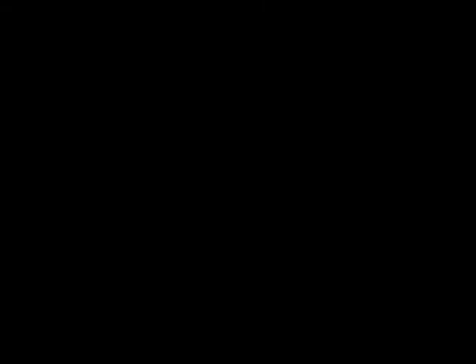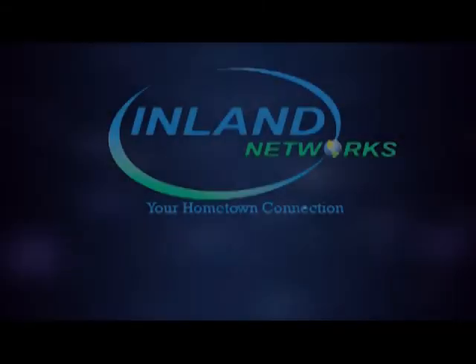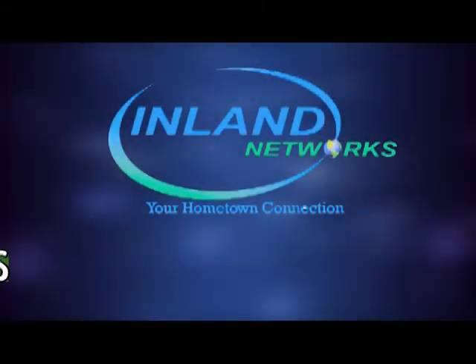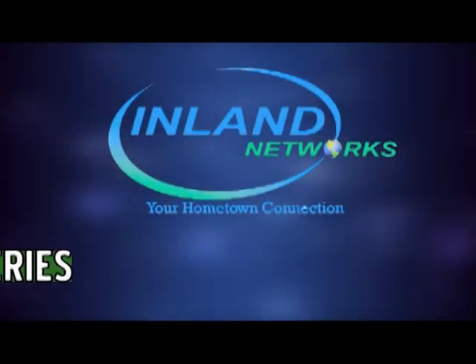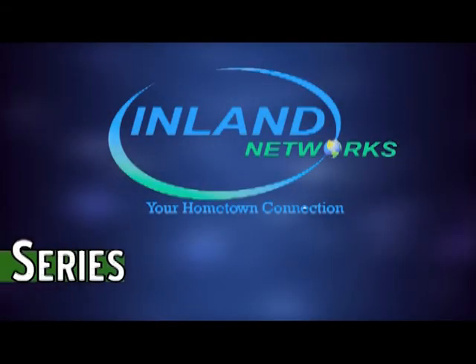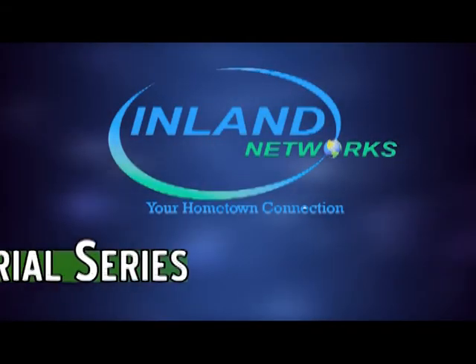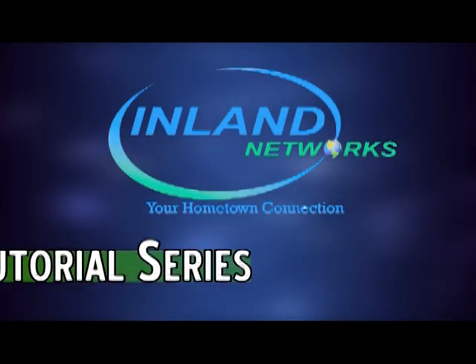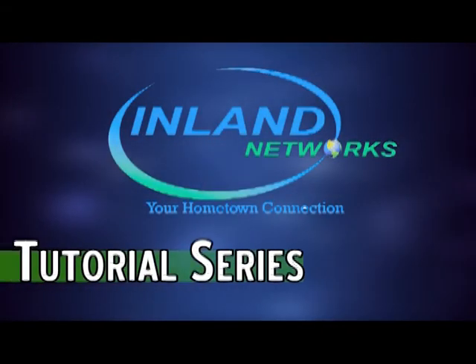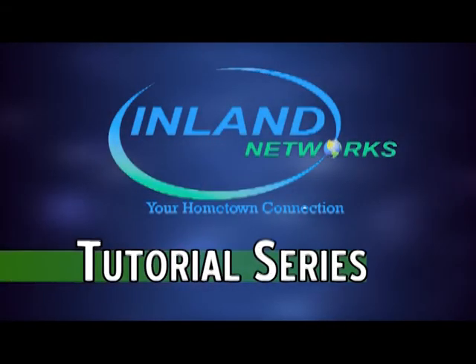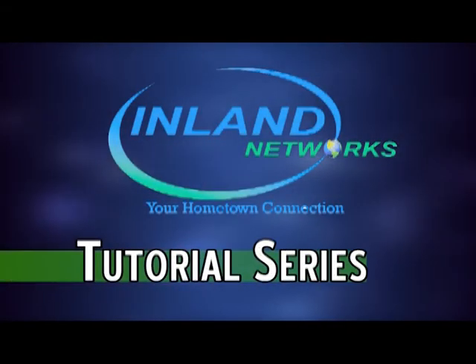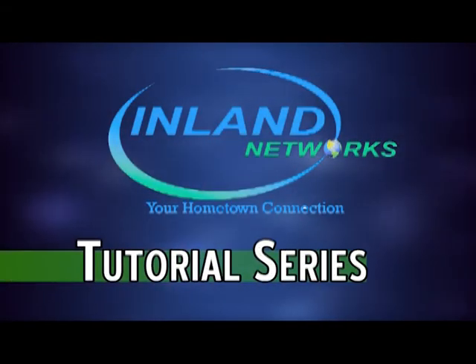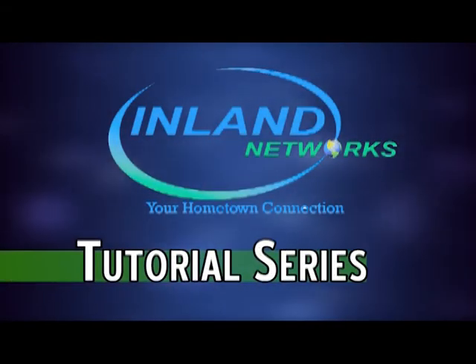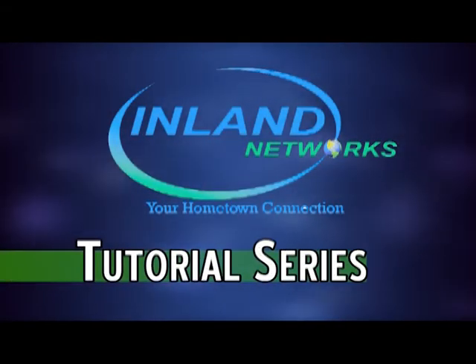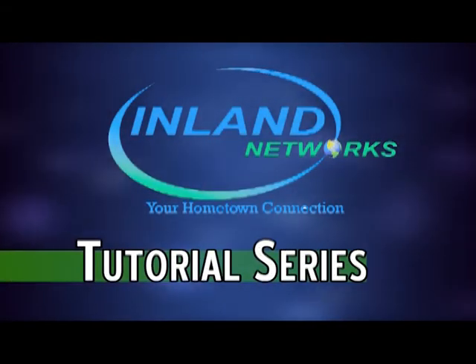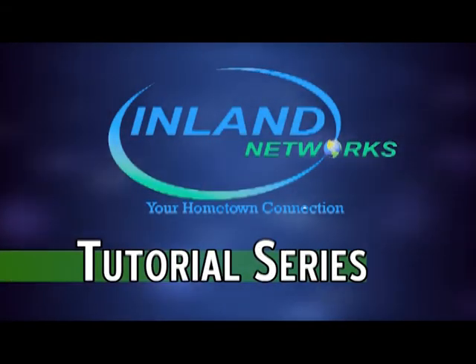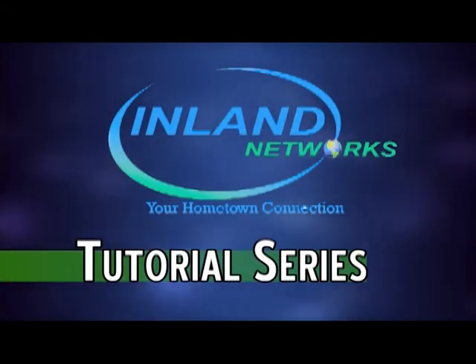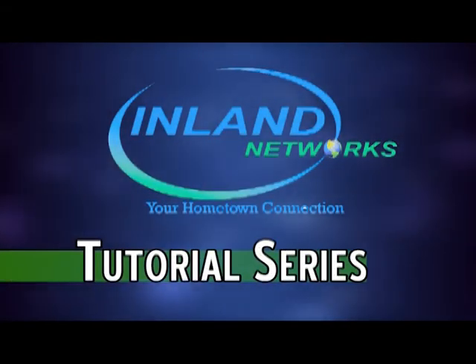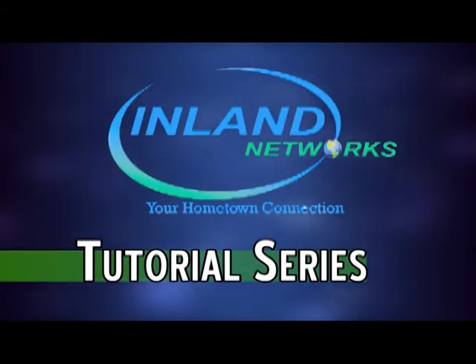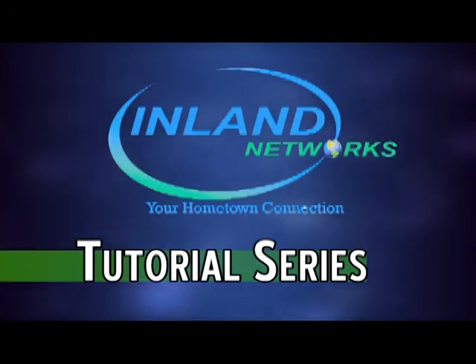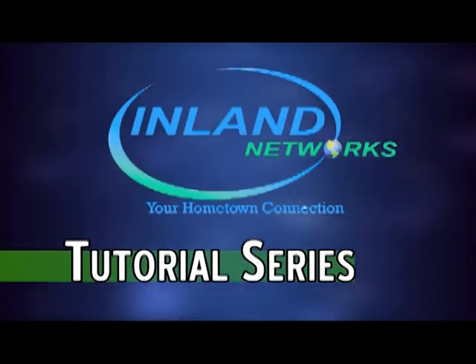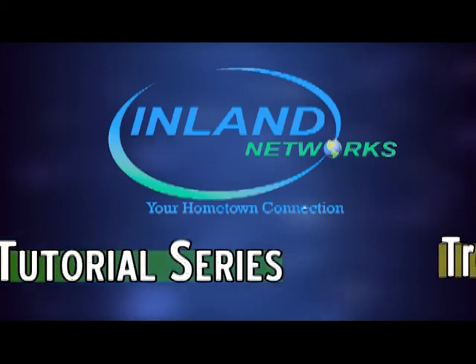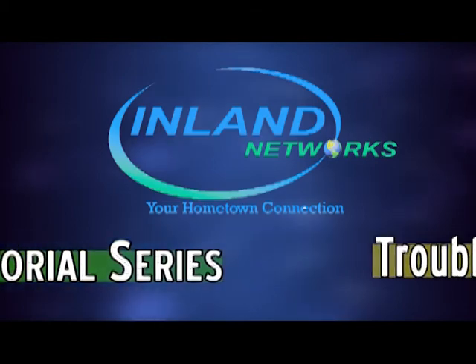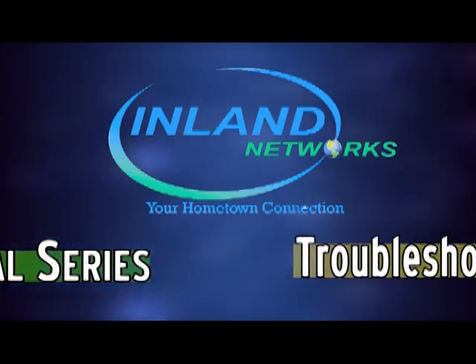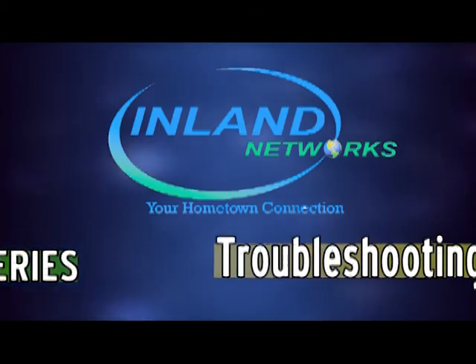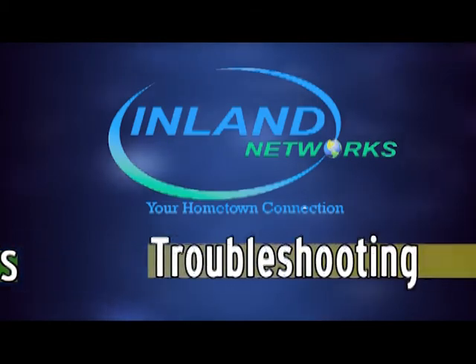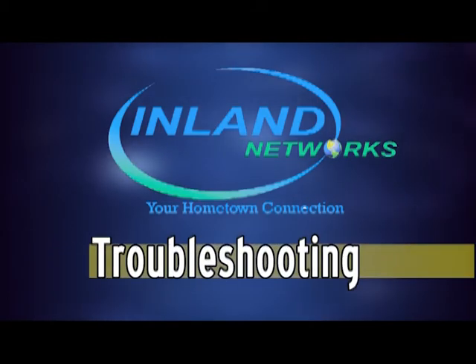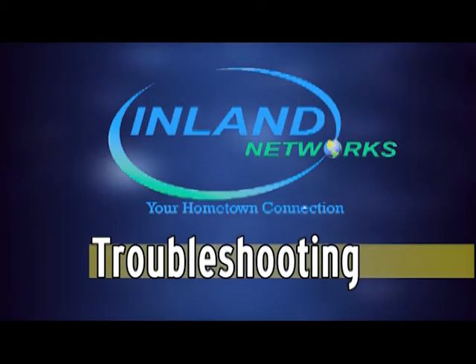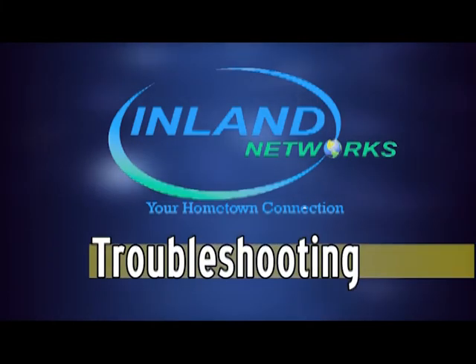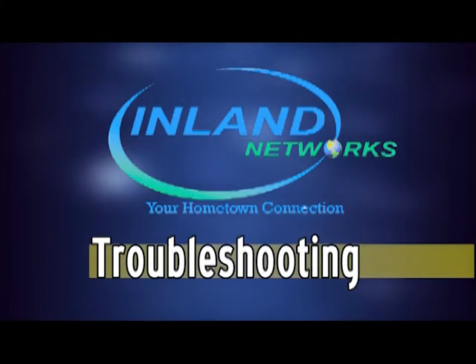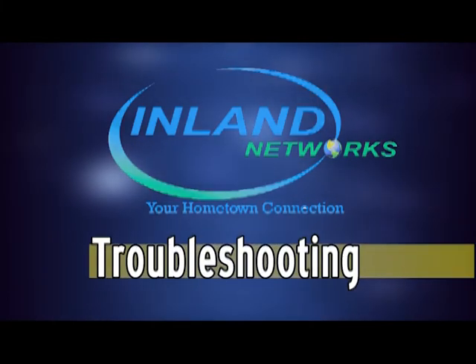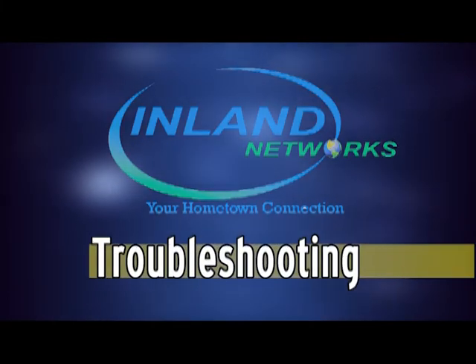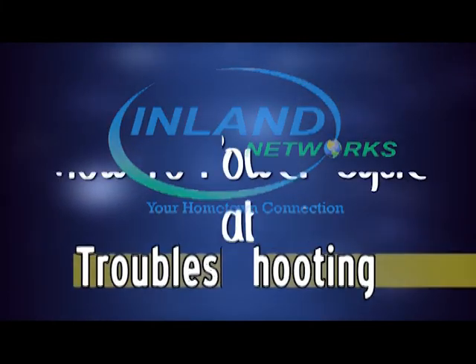Welcome to our Inland Networks tutorial series. Today we will show you how to troubleshoot your cable box.